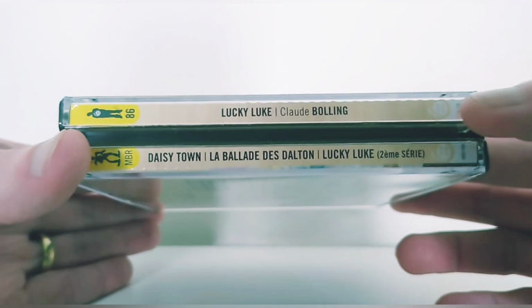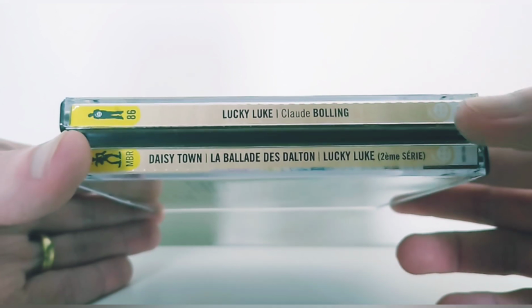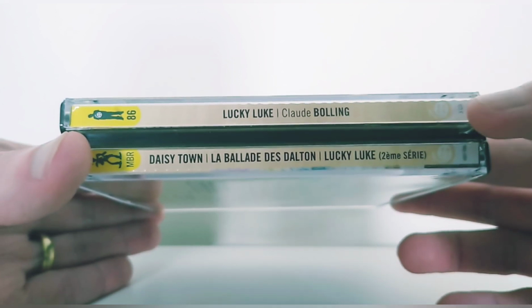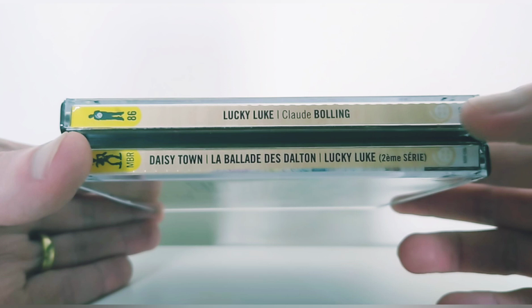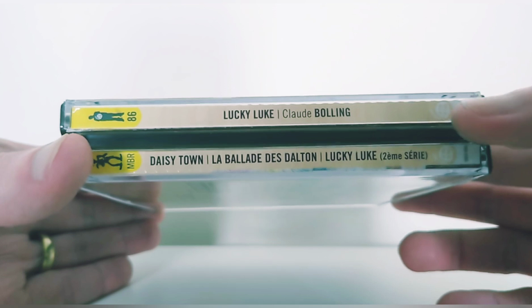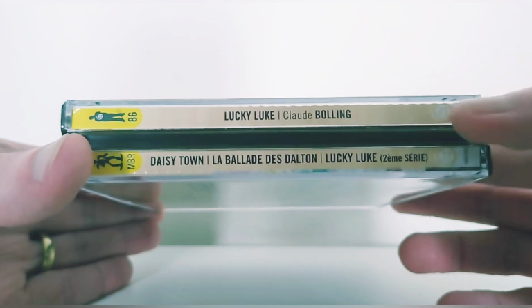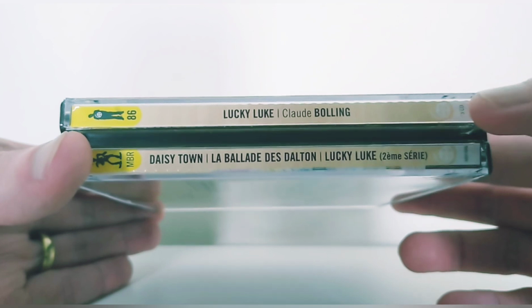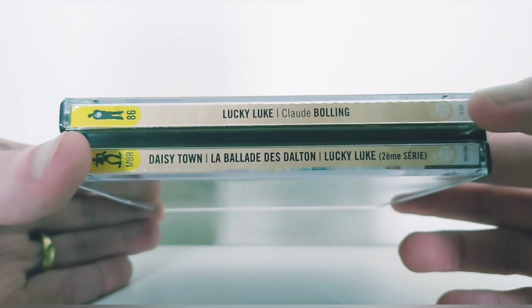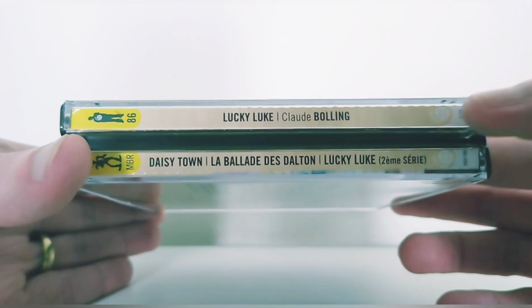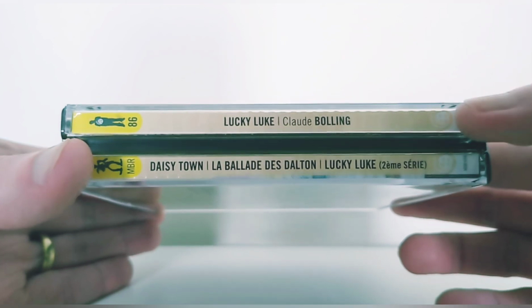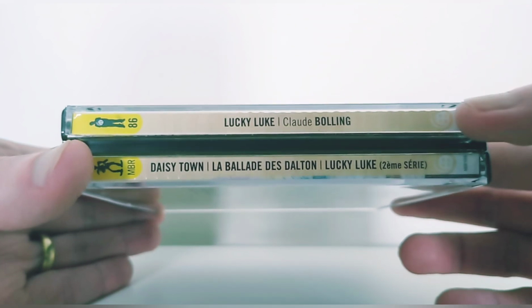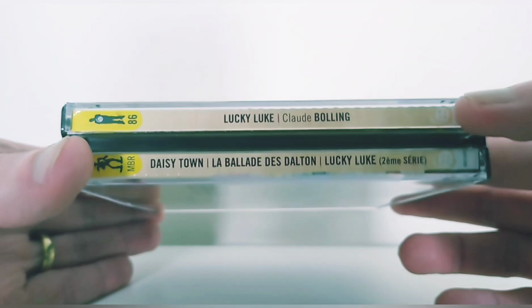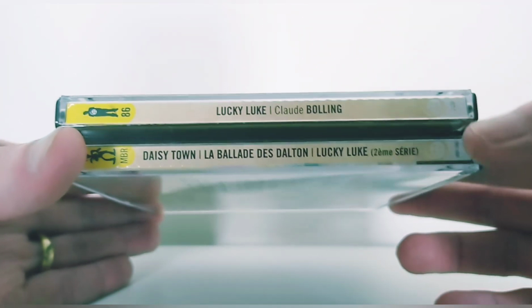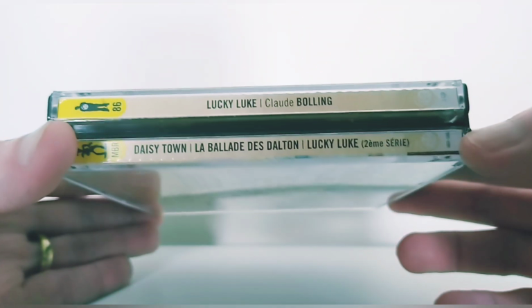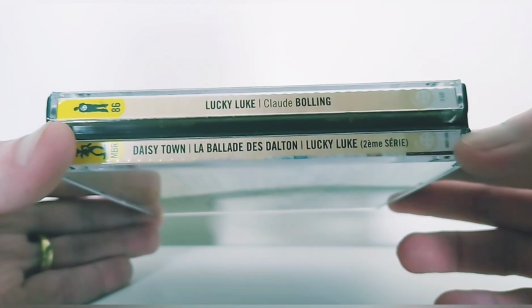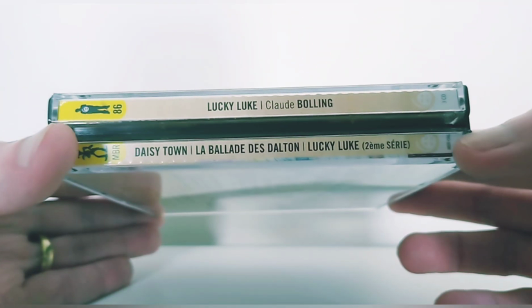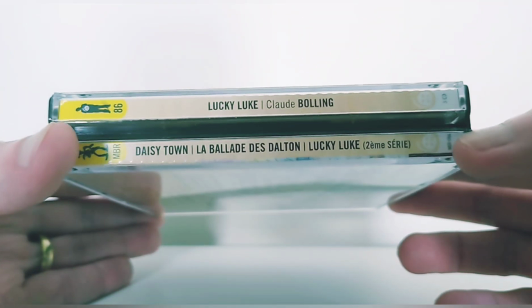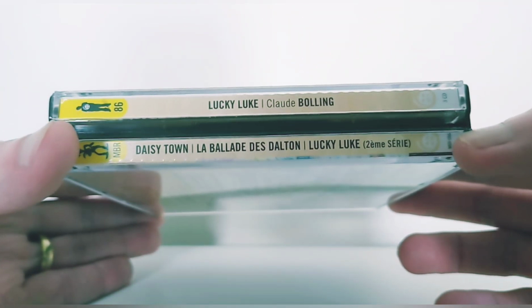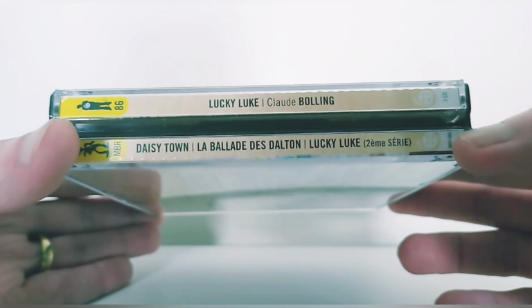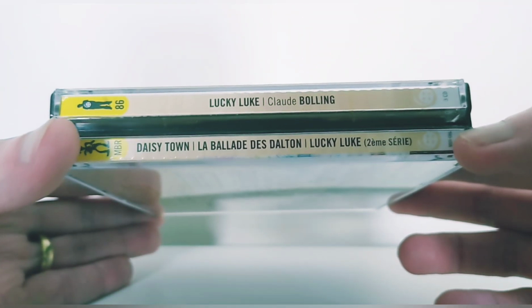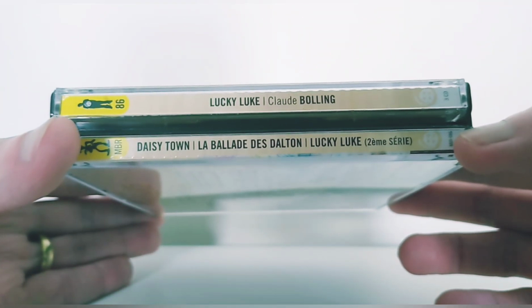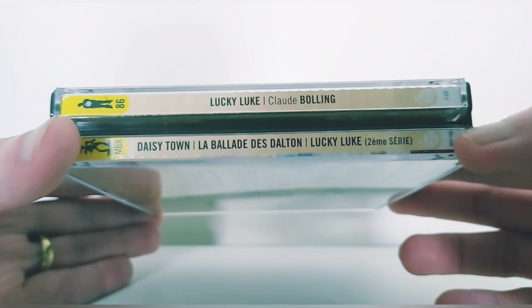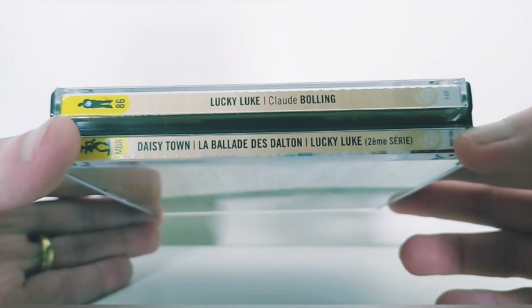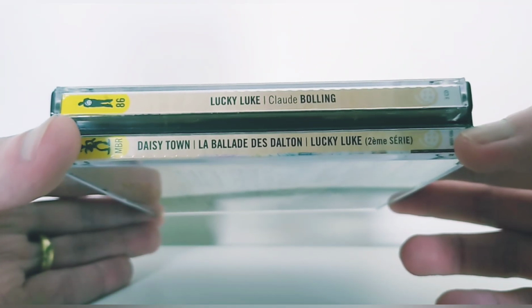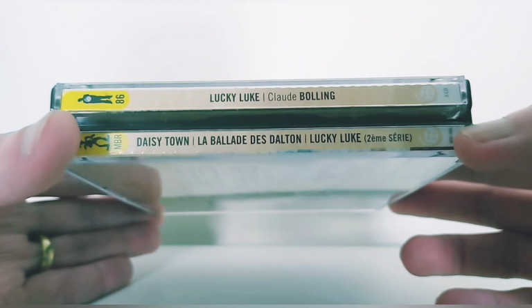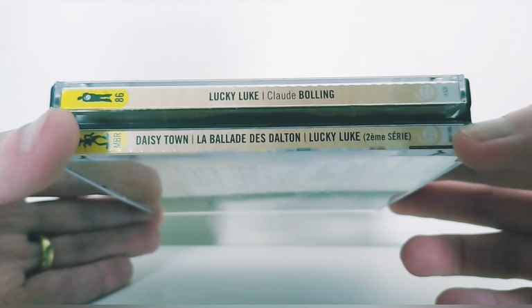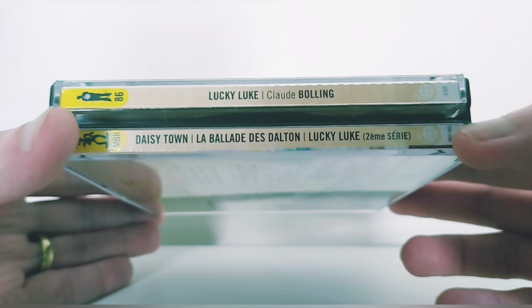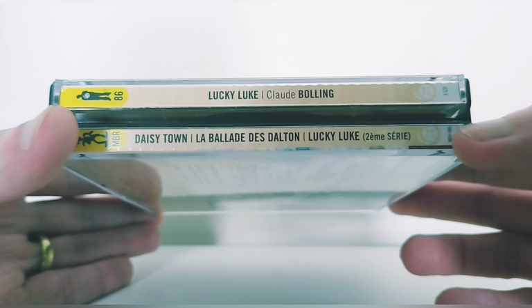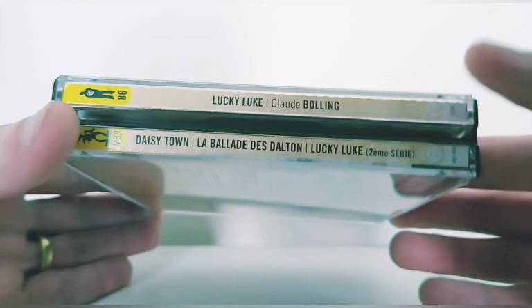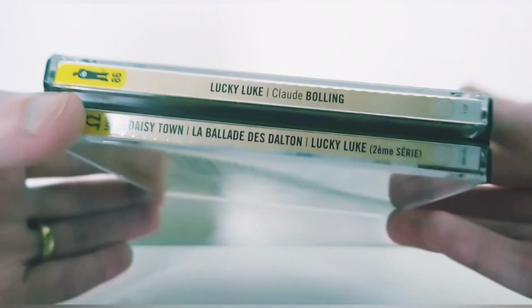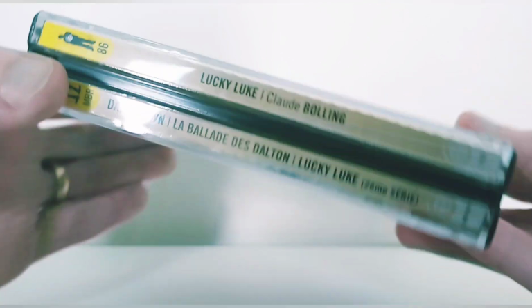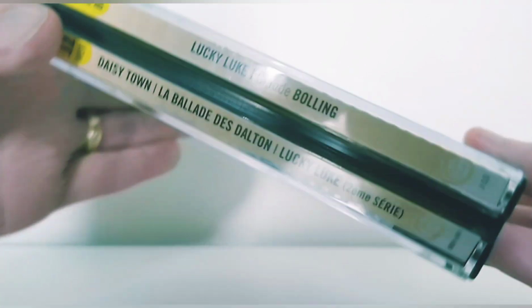On the spine: Lucky Luke — the music of Claude Bolling — Daisy Town, La Ballade des Dalton, Lucky Luke the second series.